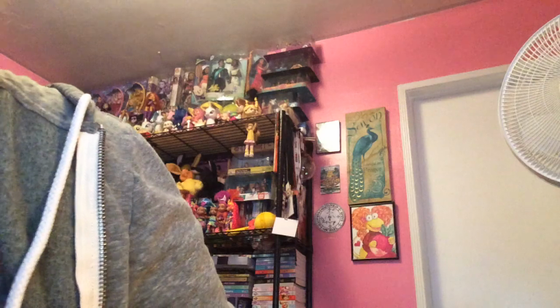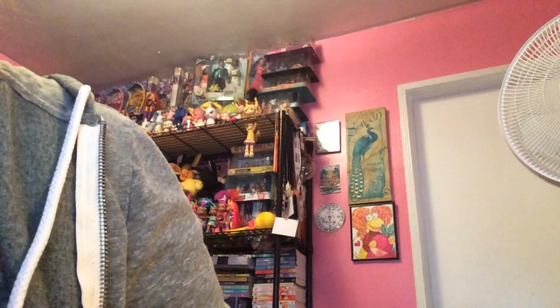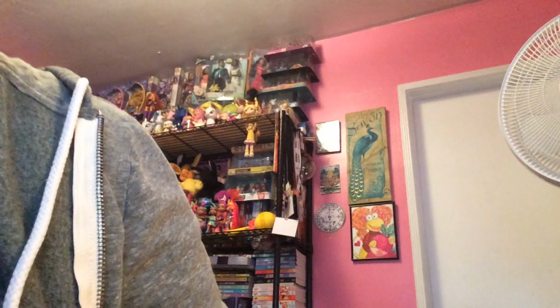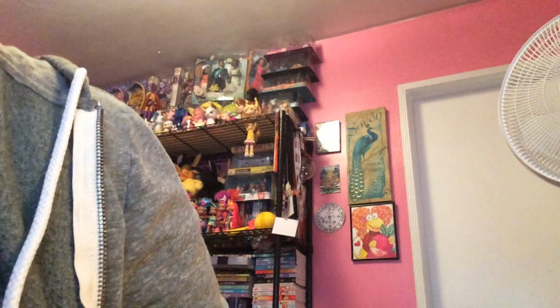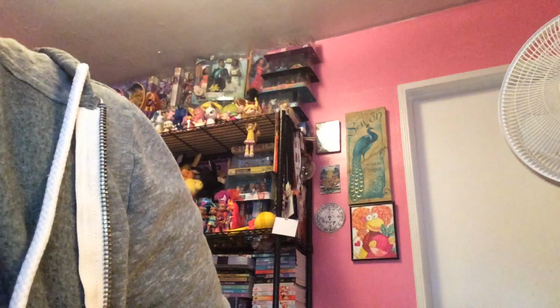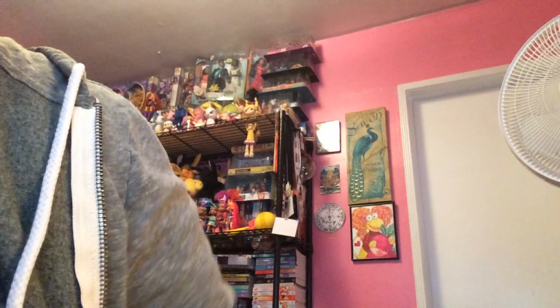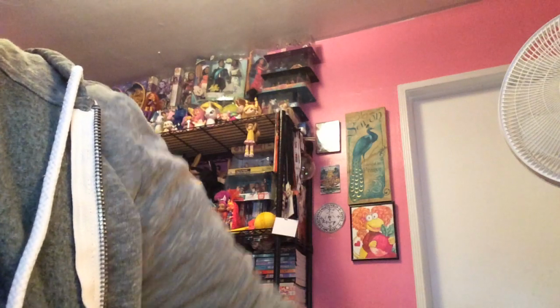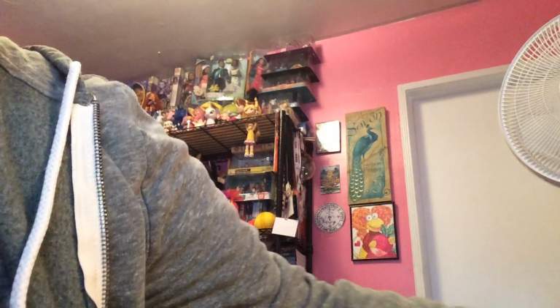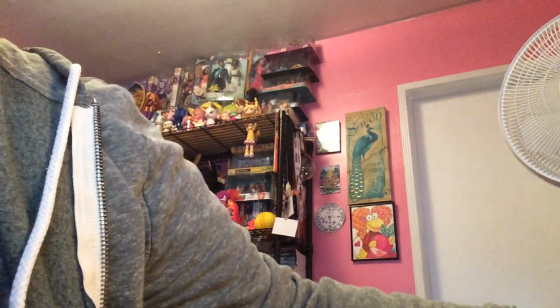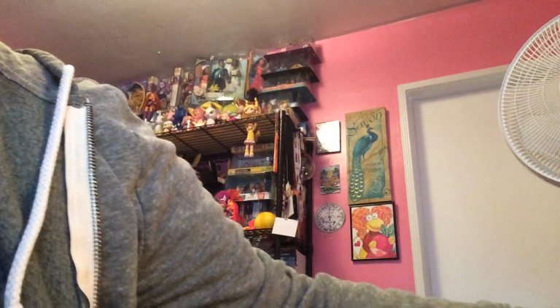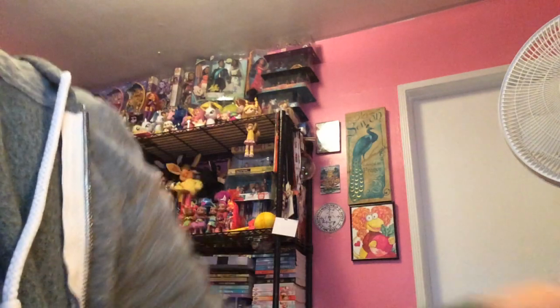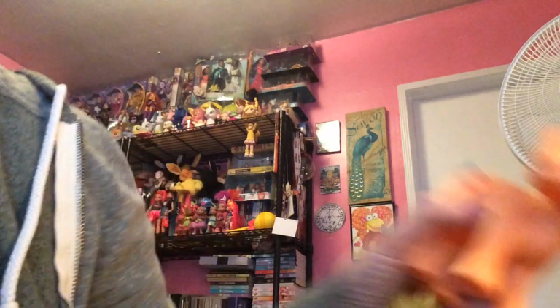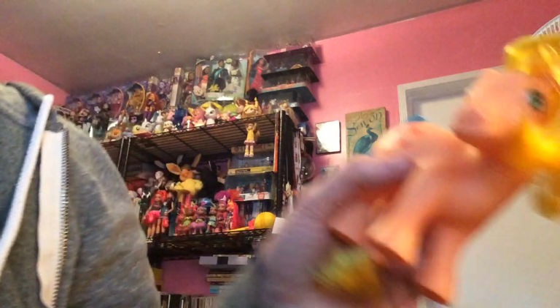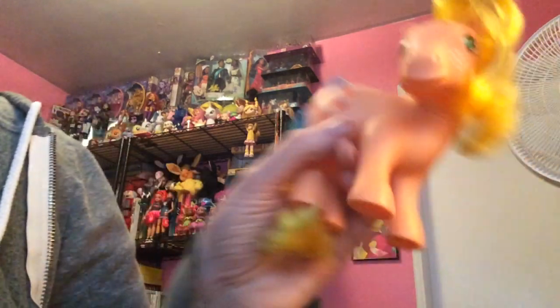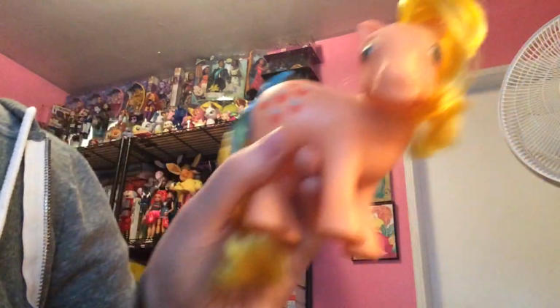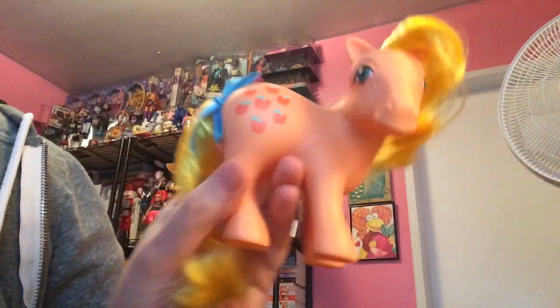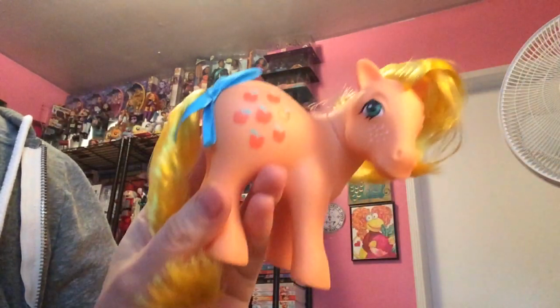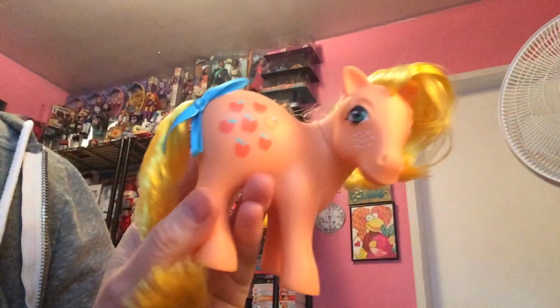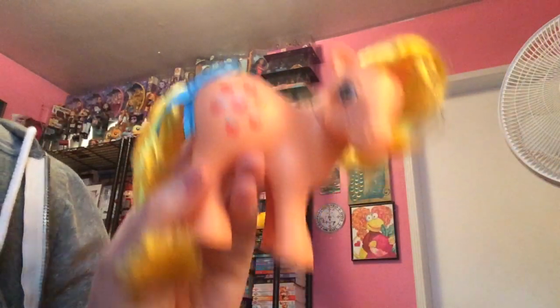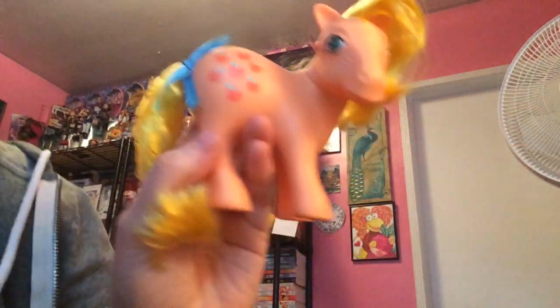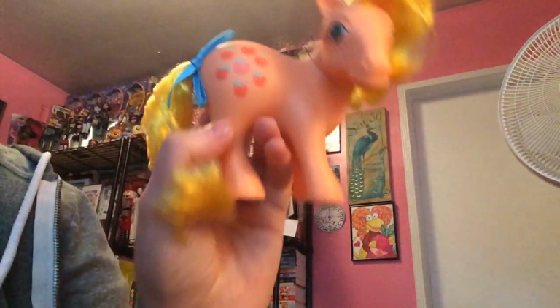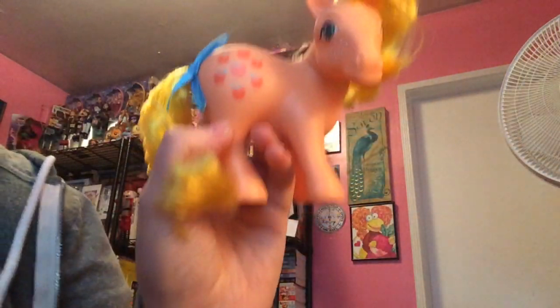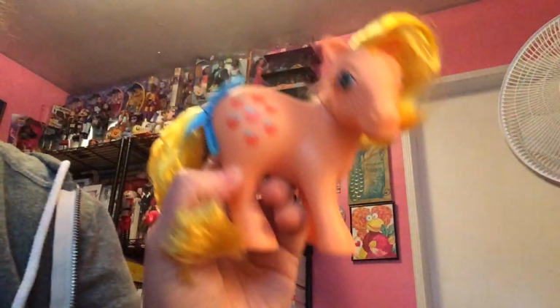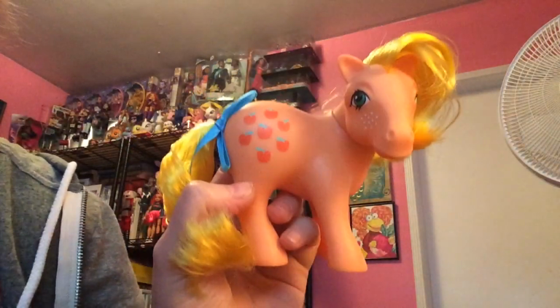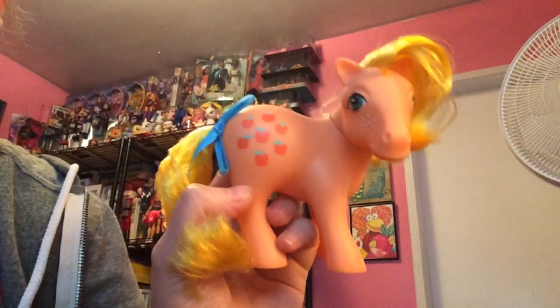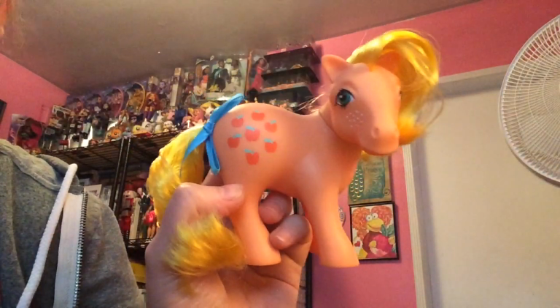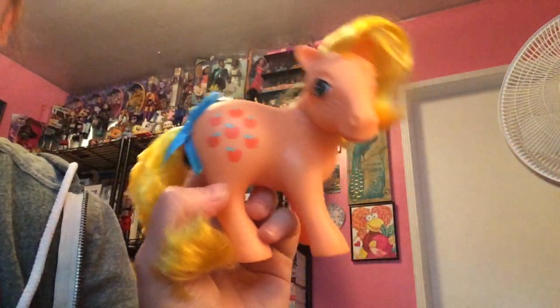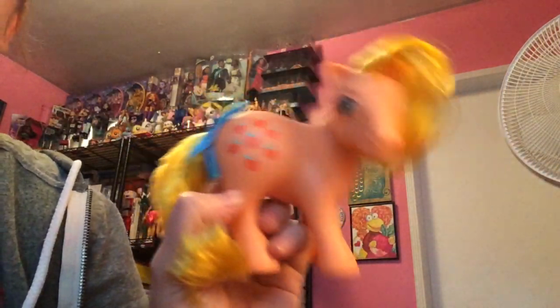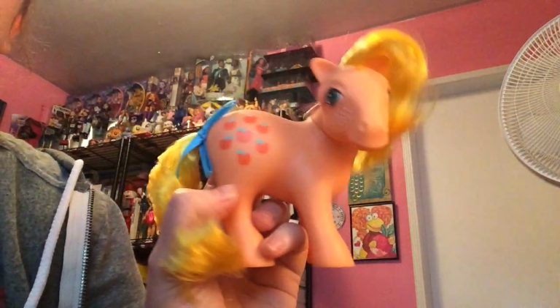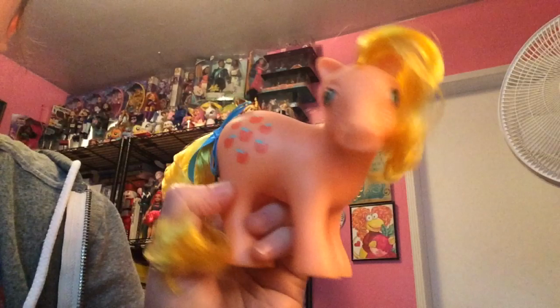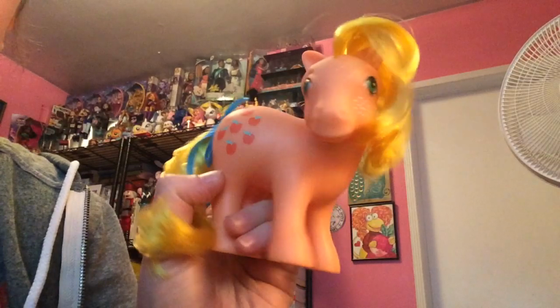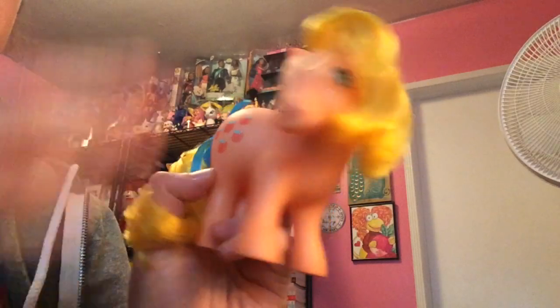Hey, everypony! Zorilita back again, and I know it's been like forever since I've done art videos, but I apologize.